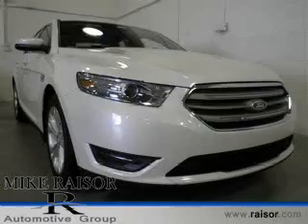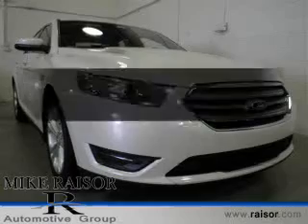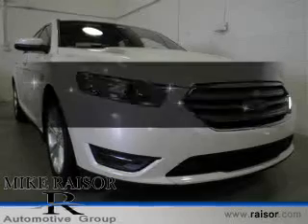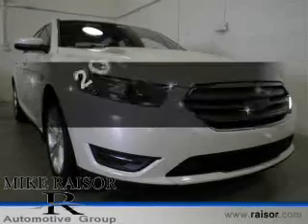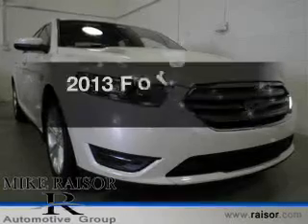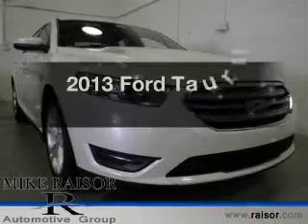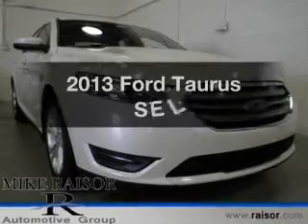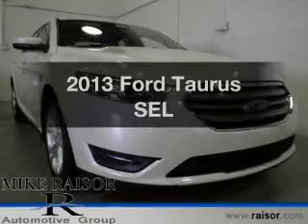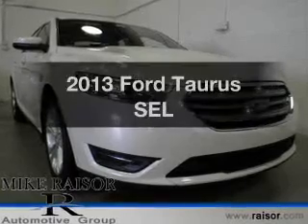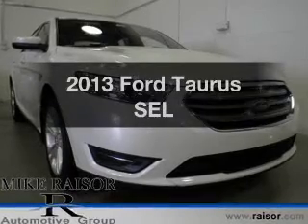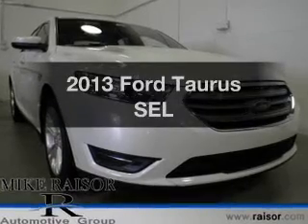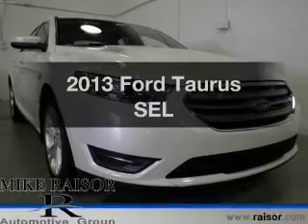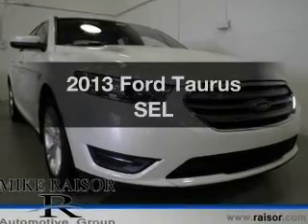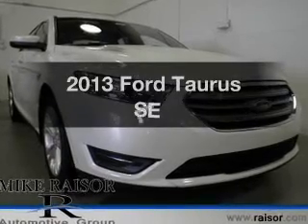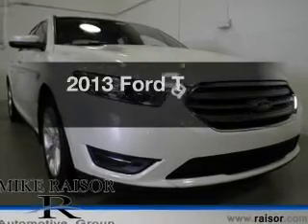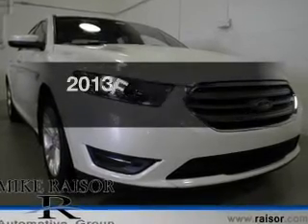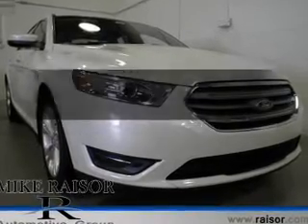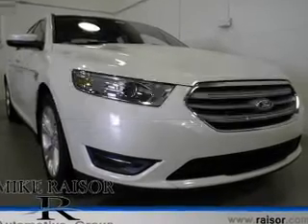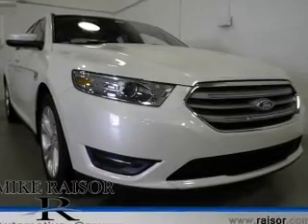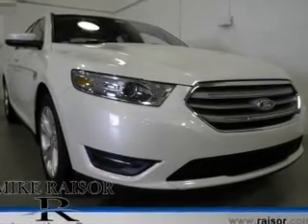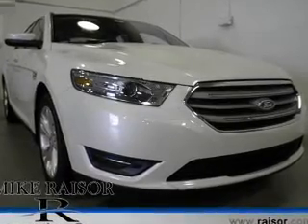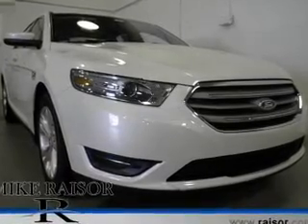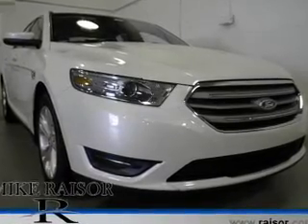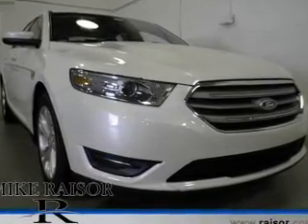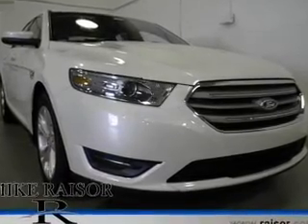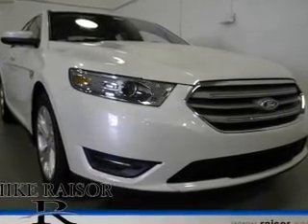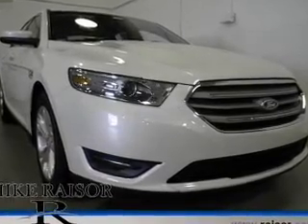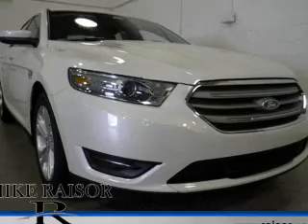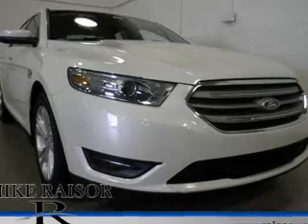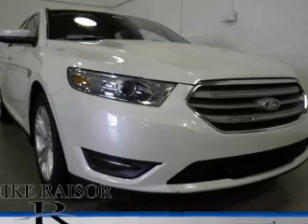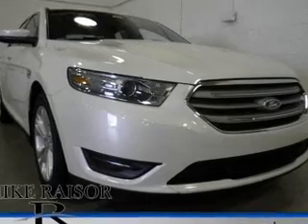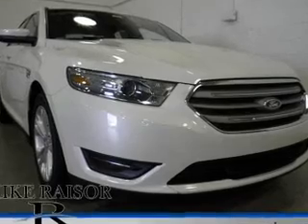Check out this 2013 Ford Taurus. If you're looking for a first-rate auto, this one could be yours today.